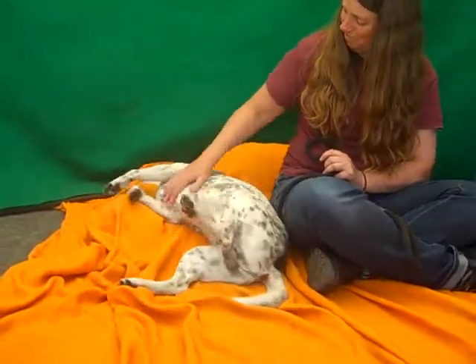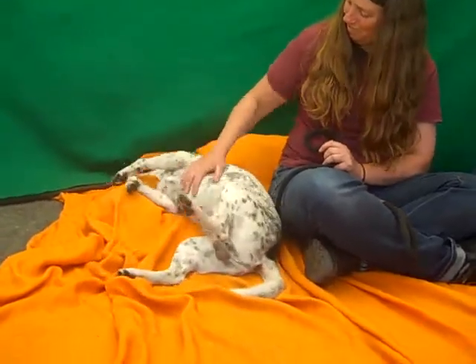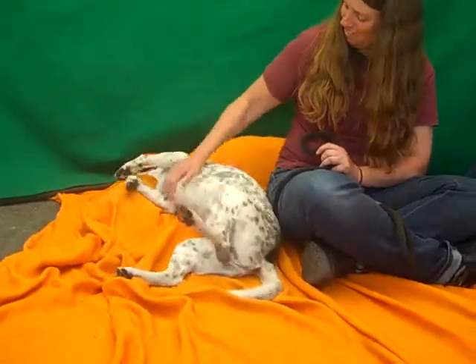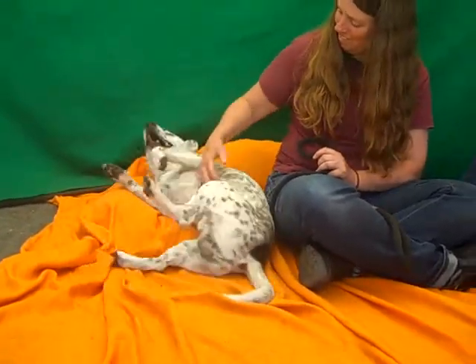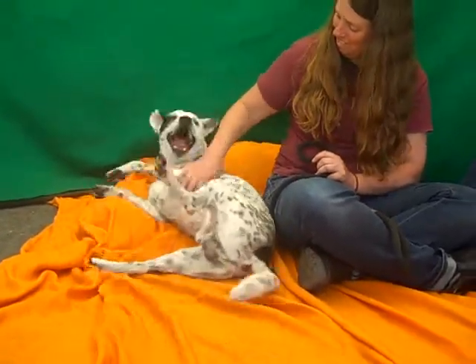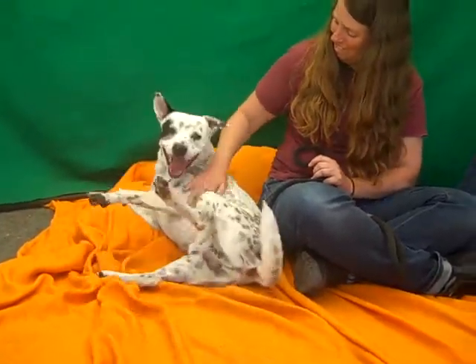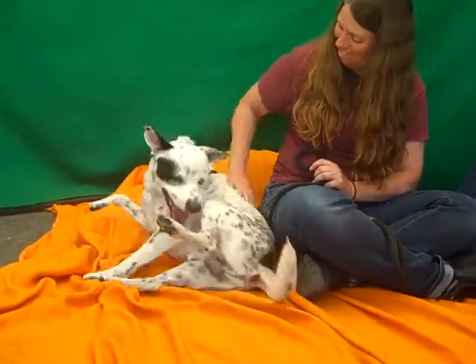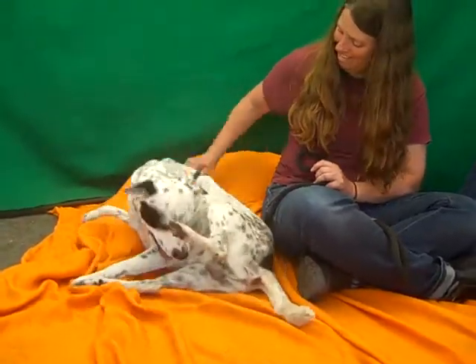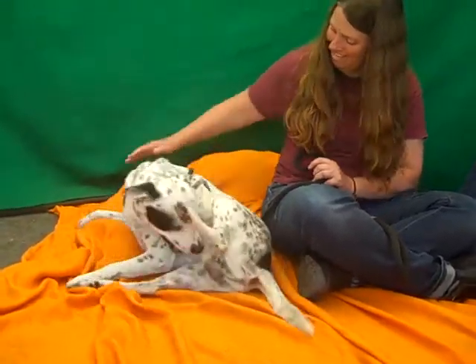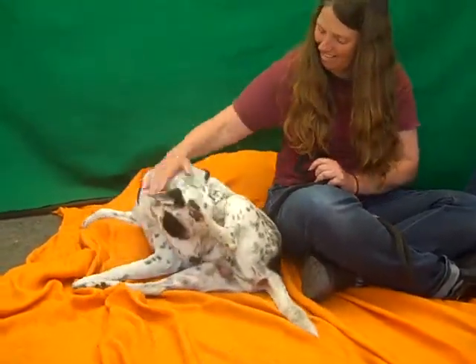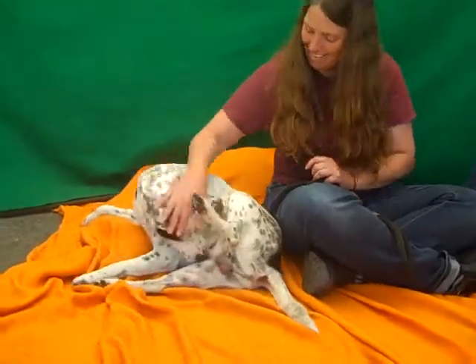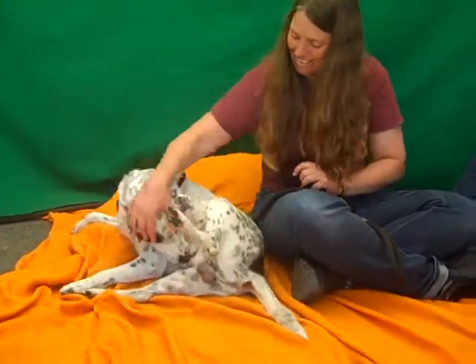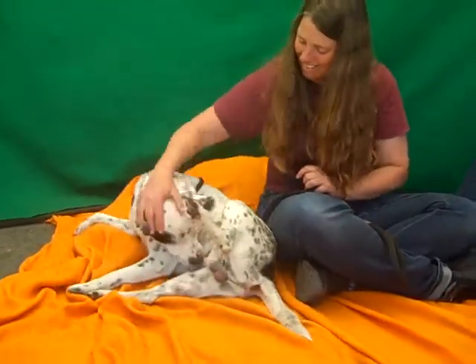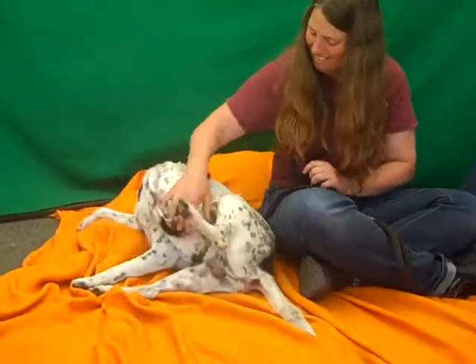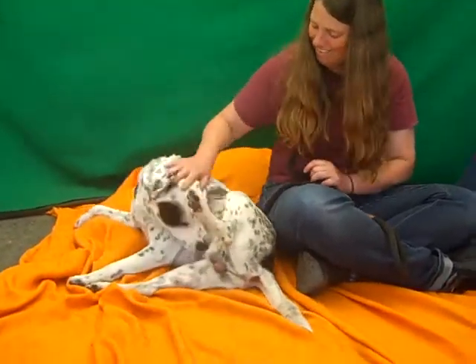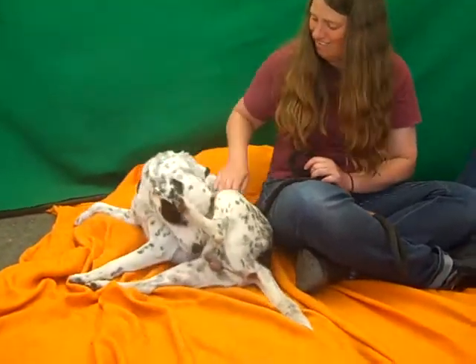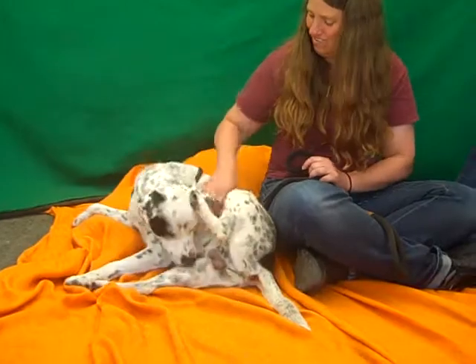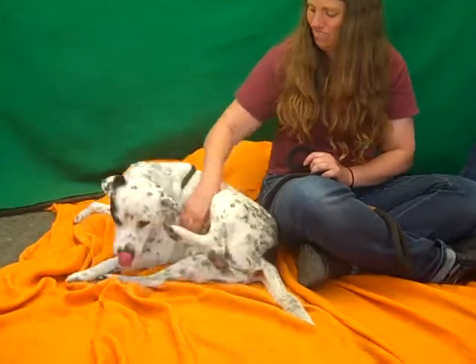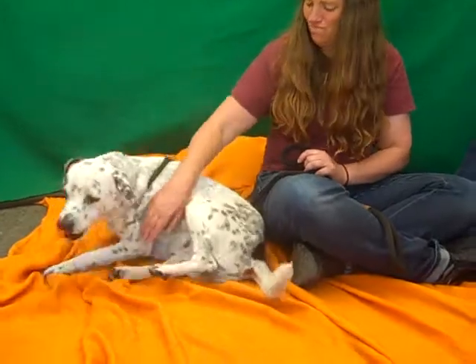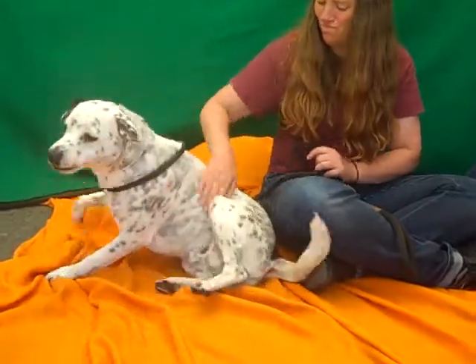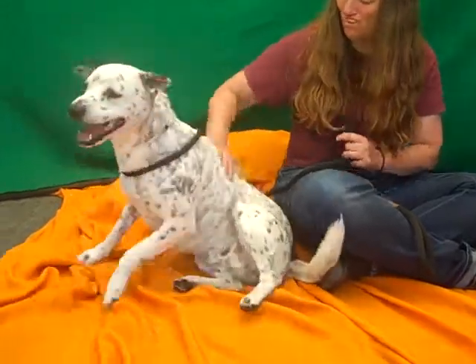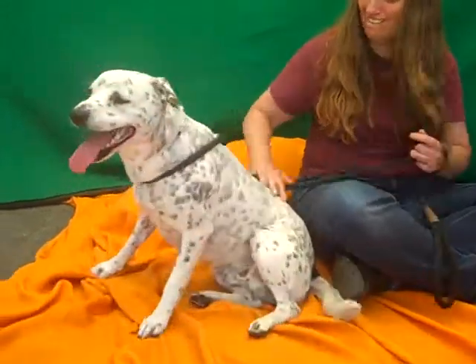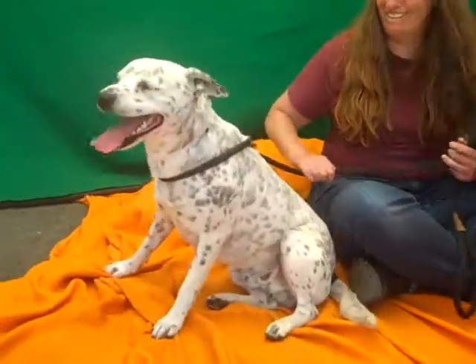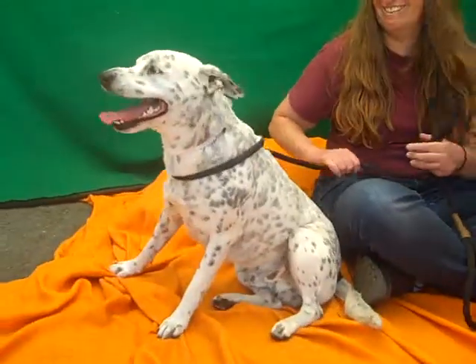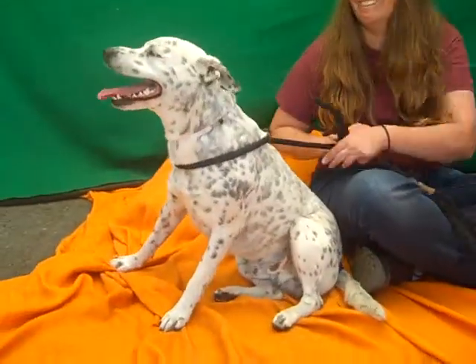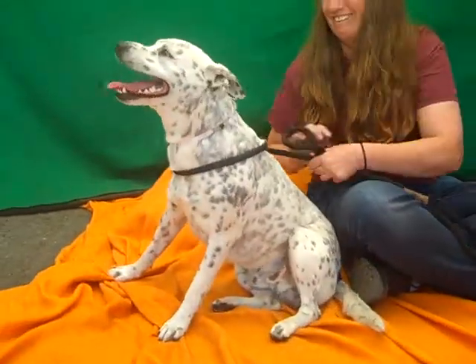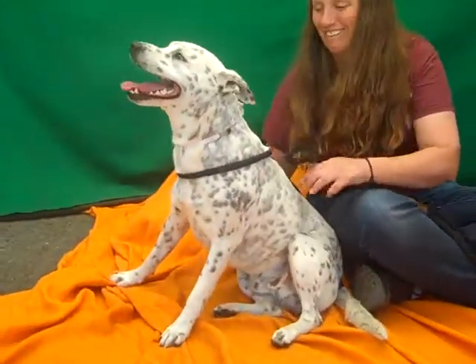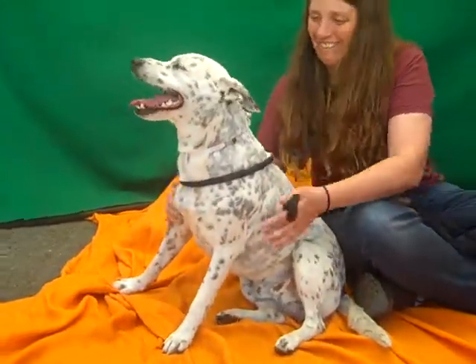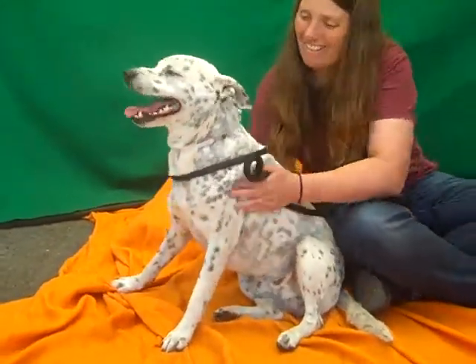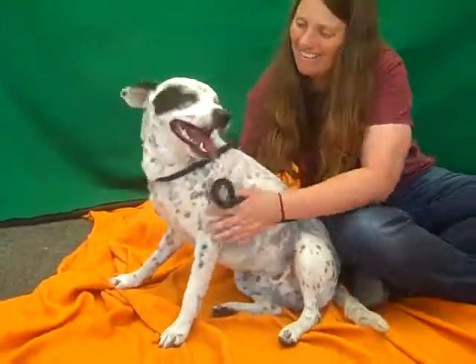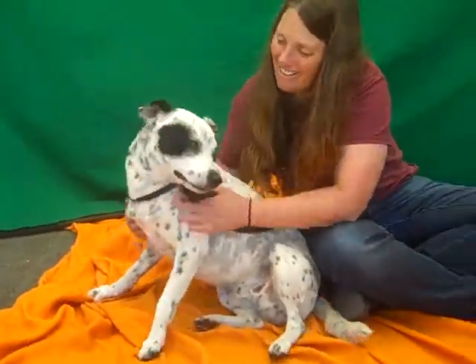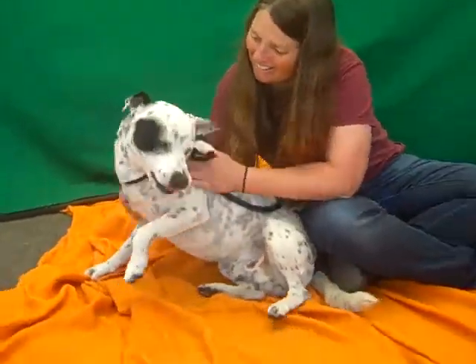He's good on a leash. He seems to enjoy other dogs. He's just a love bug and so much fun and tail waggy.